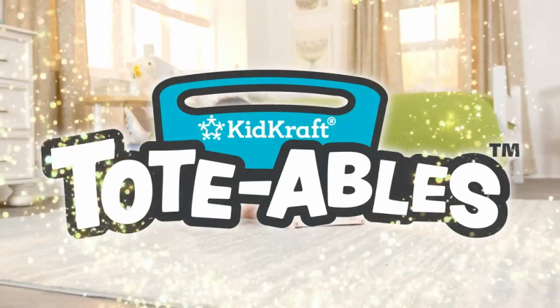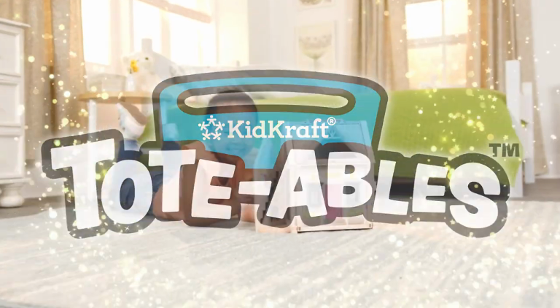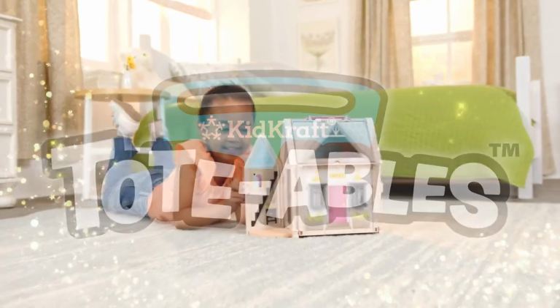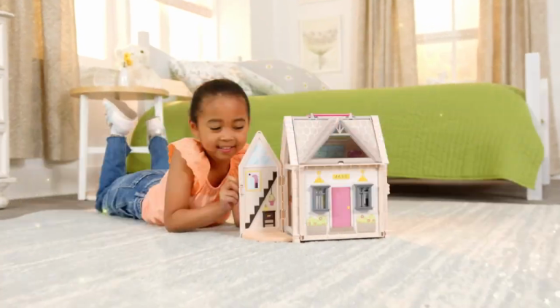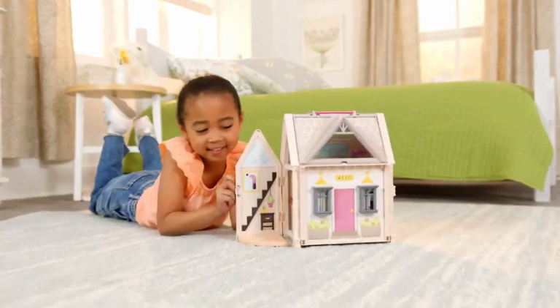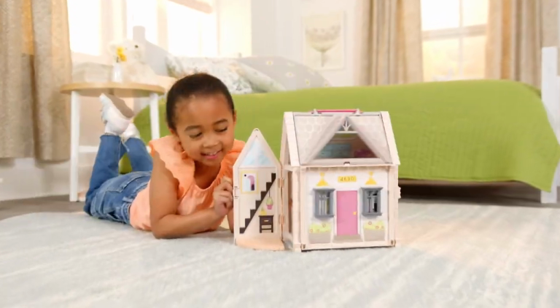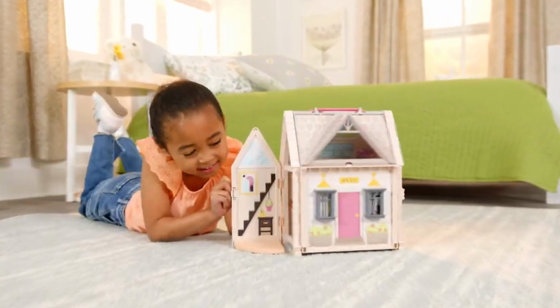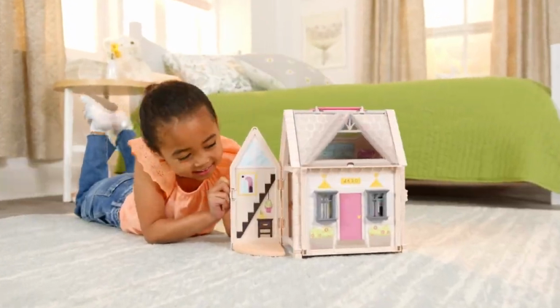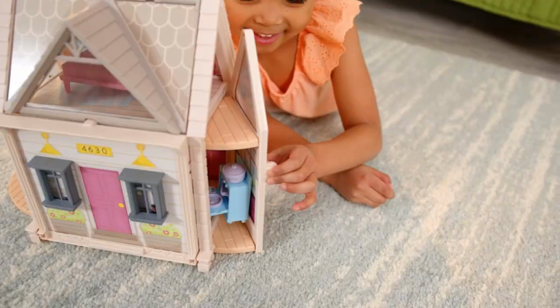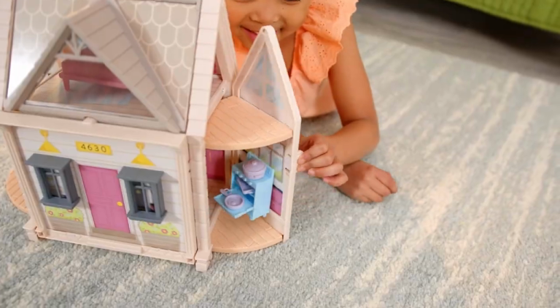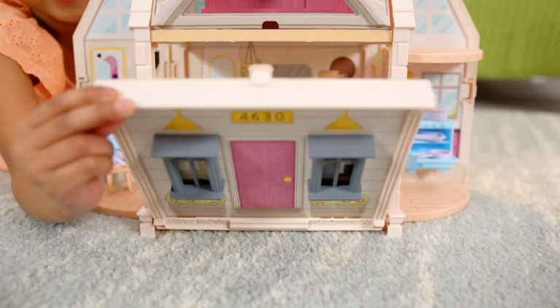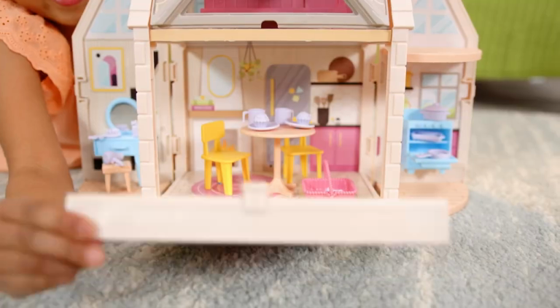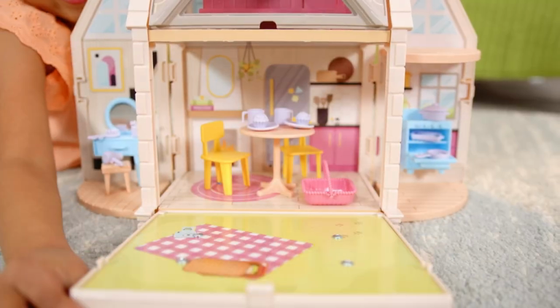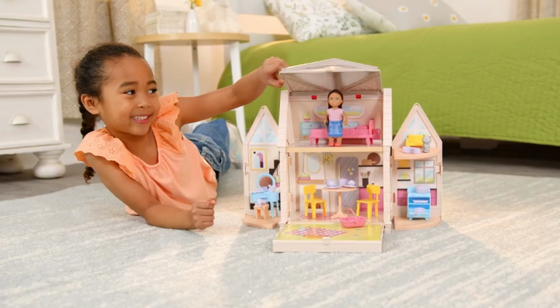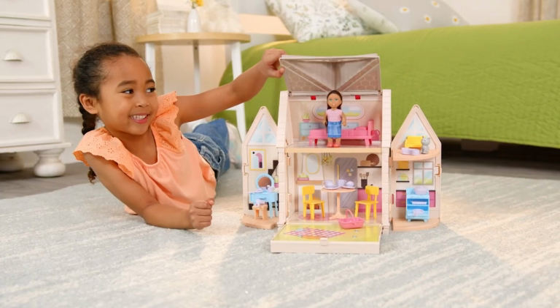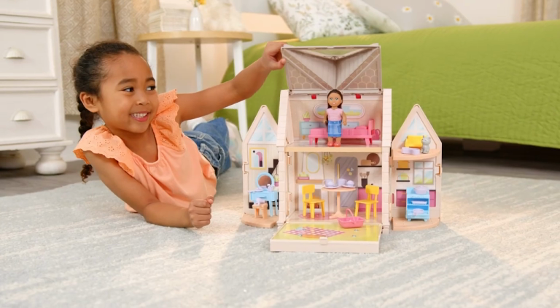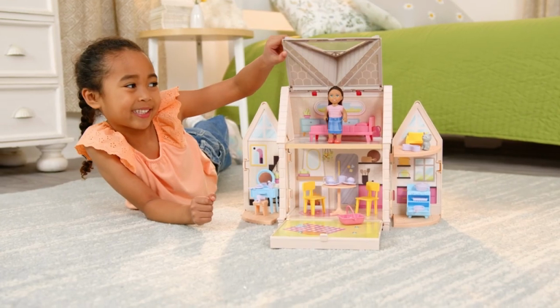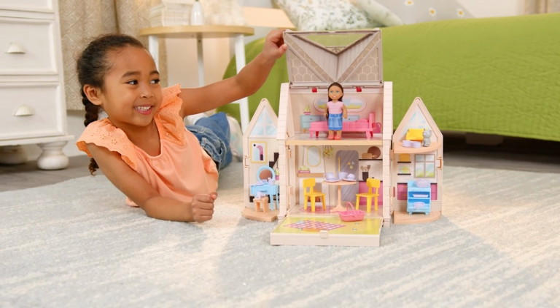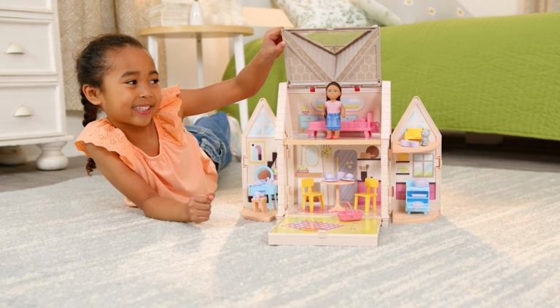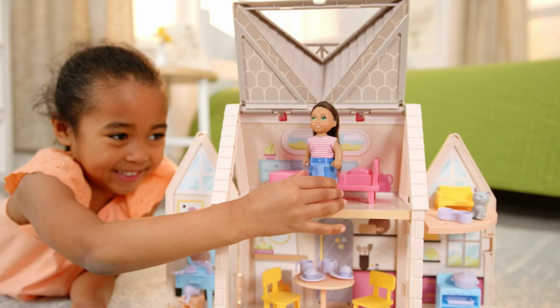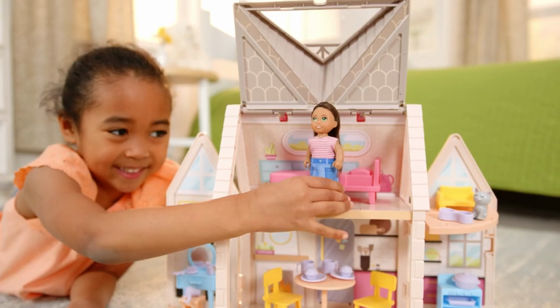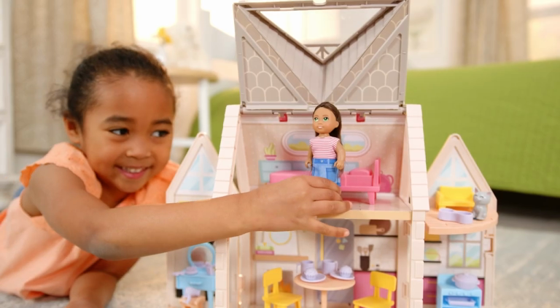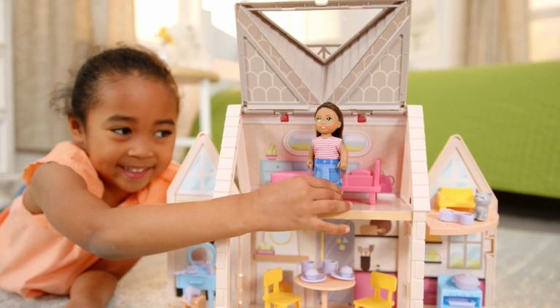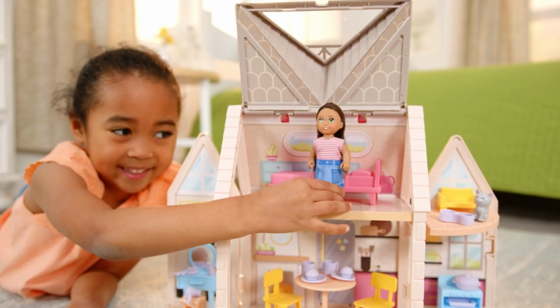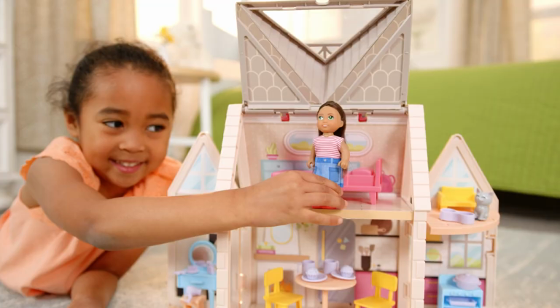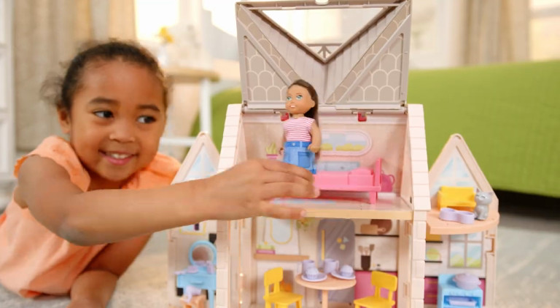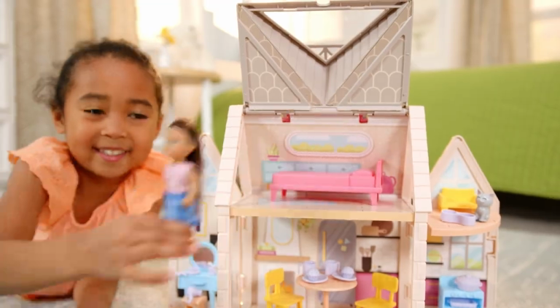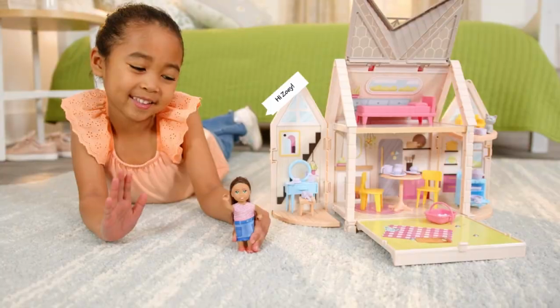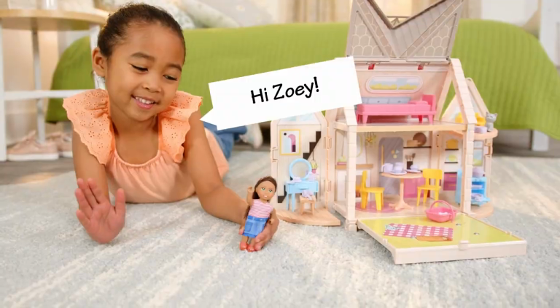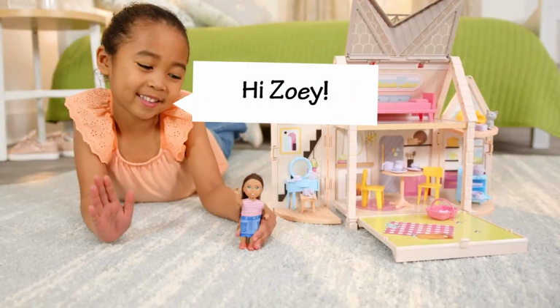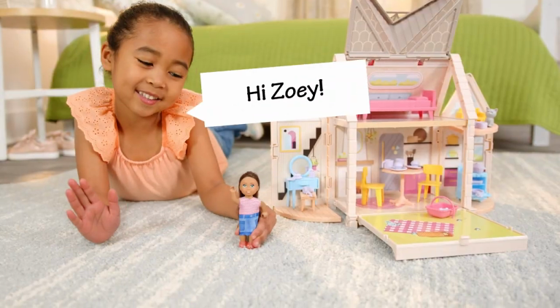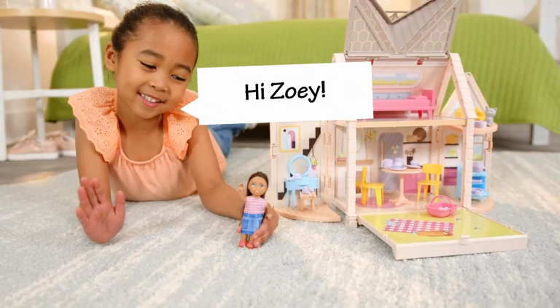Introducing KidCraft's Totables Dollhouse! Meet Zoey! Hi Zoey!